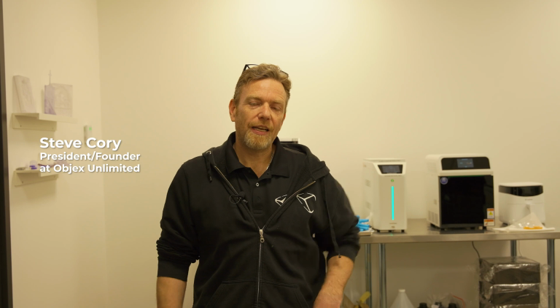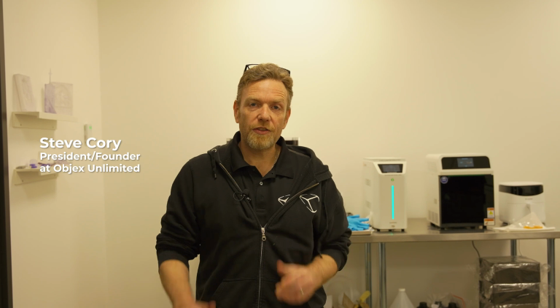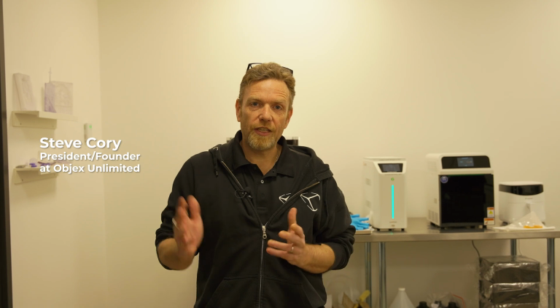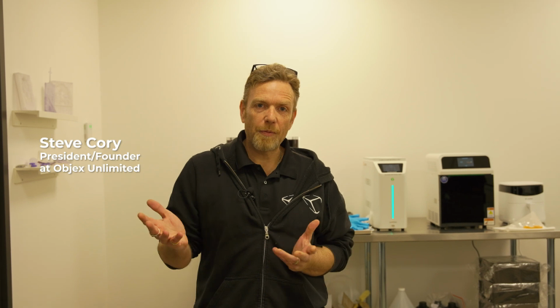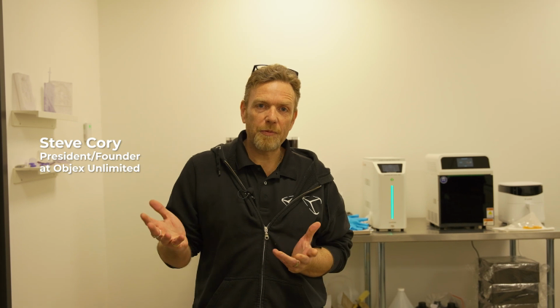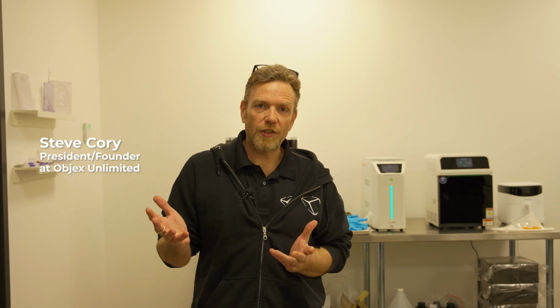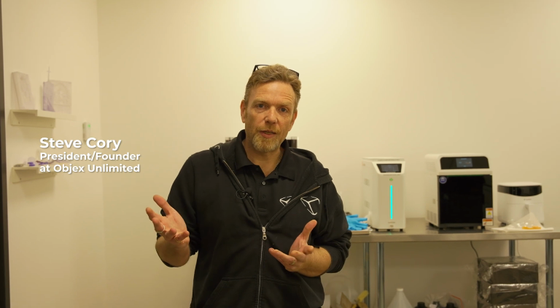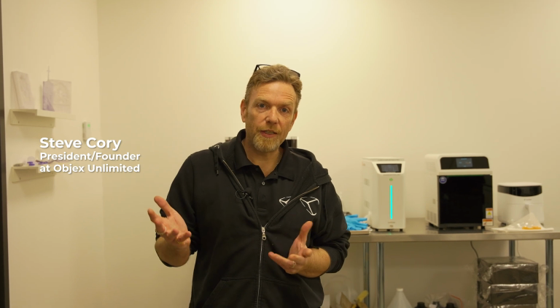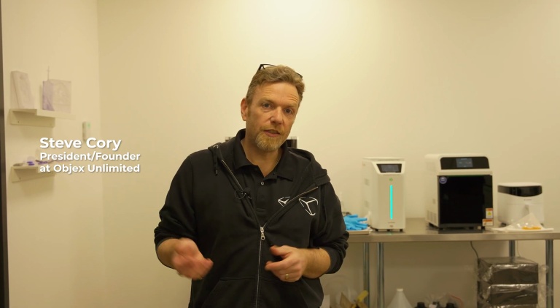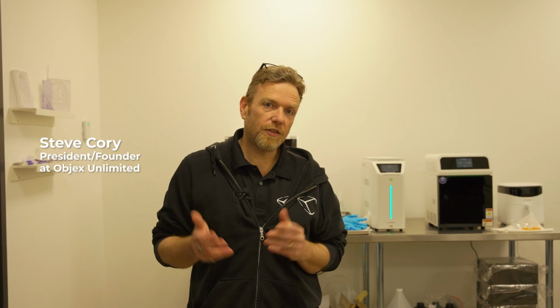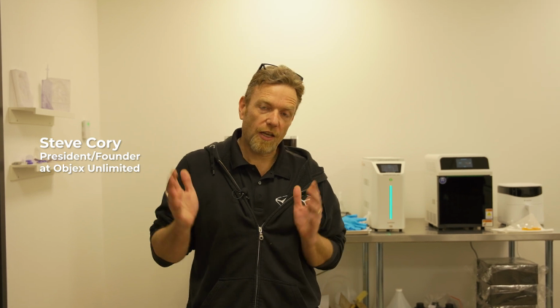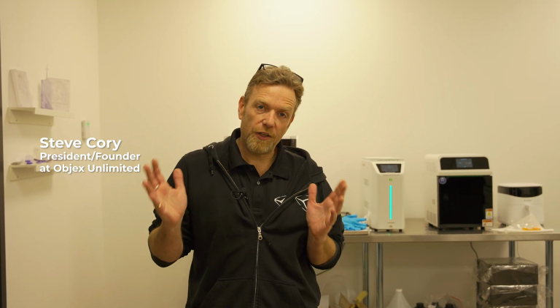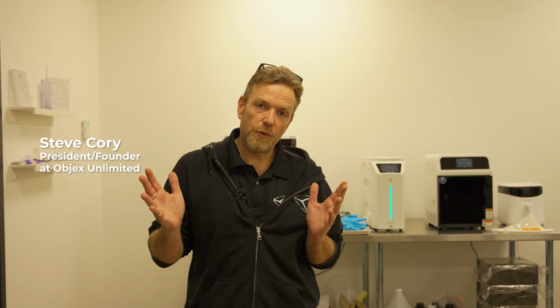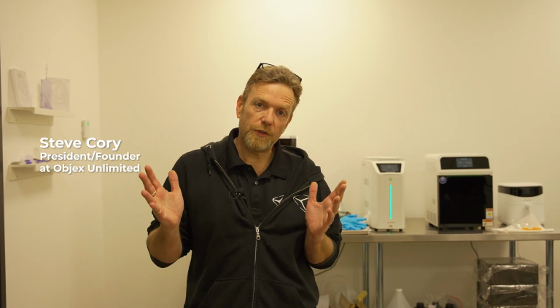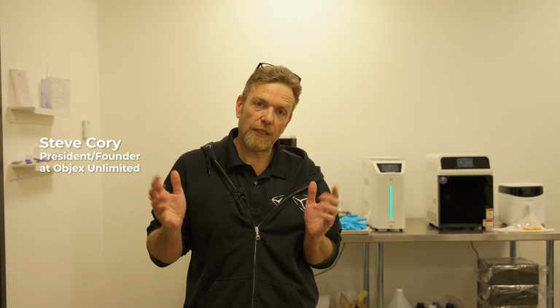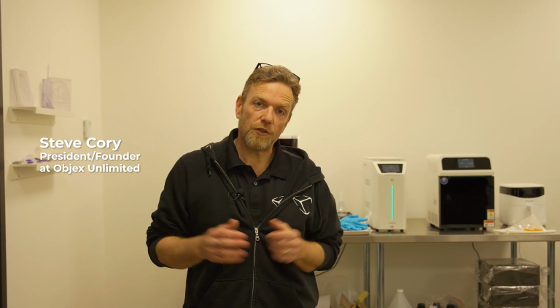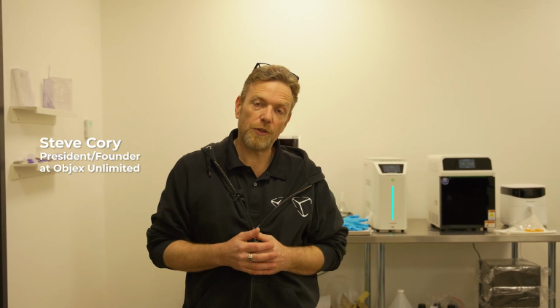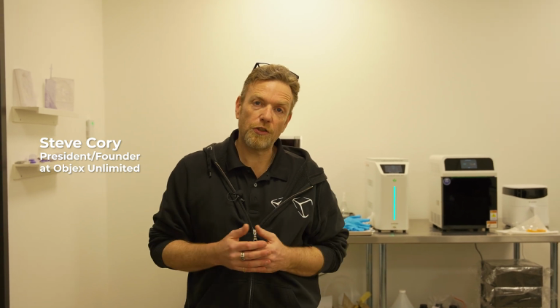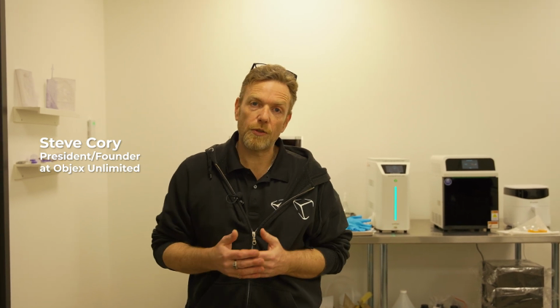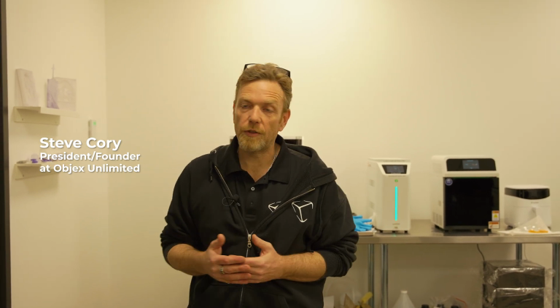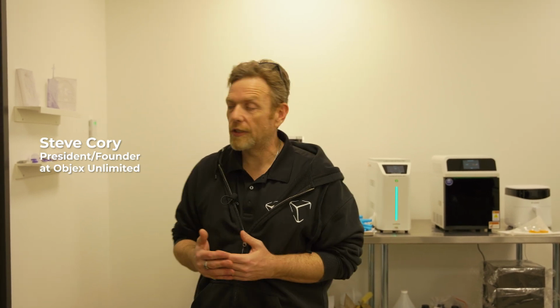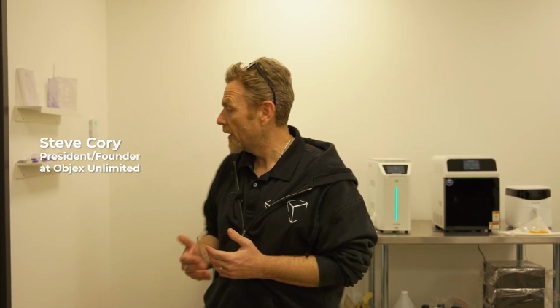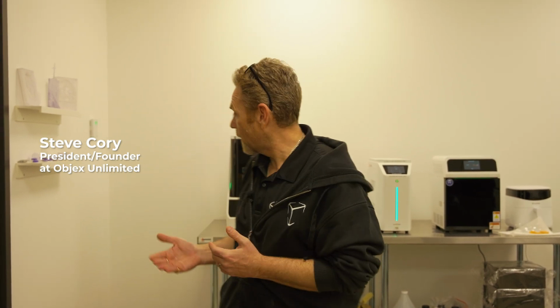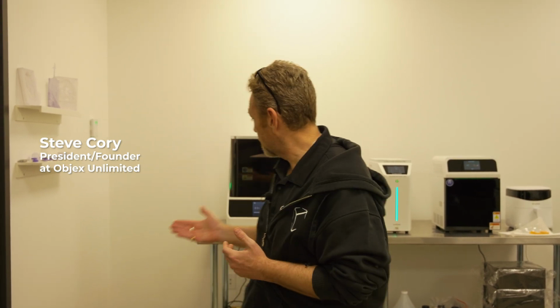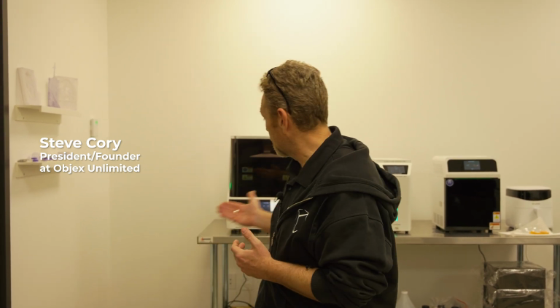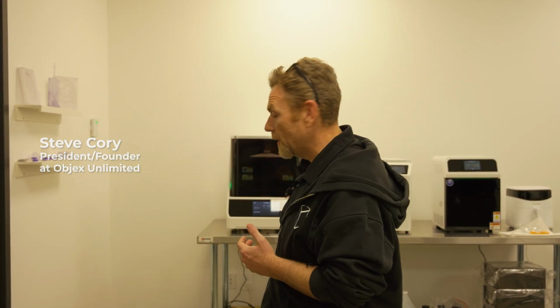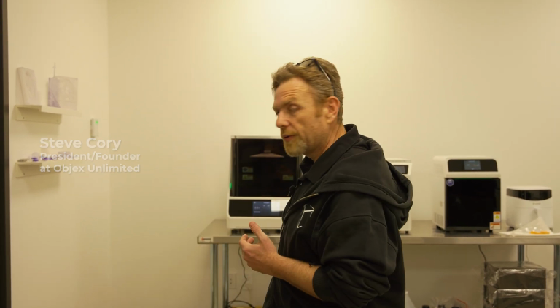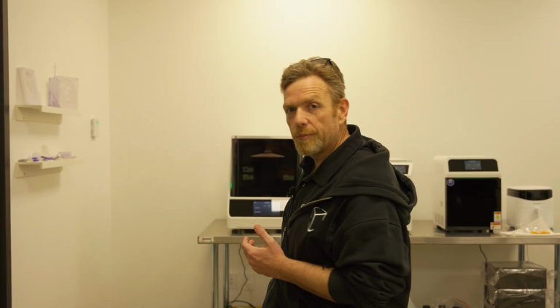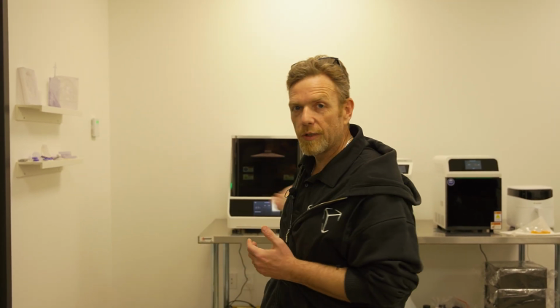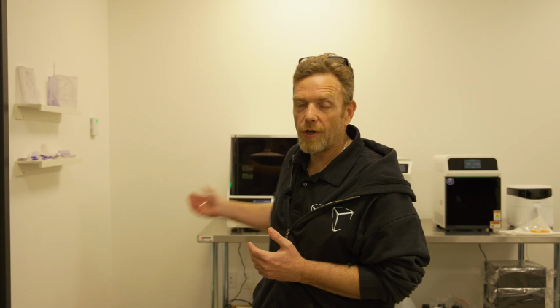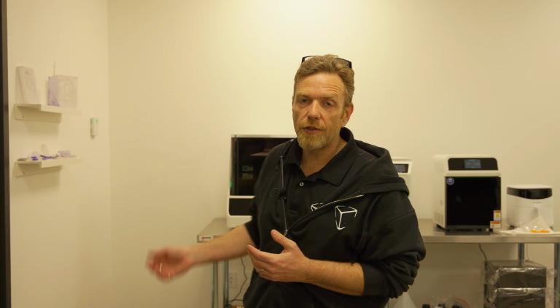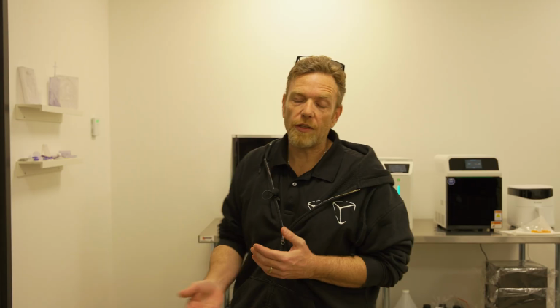Hey, it's Steve from Objects Unlimited. This video is for dentists. We're going to show you the Luxrio 3D printing process.